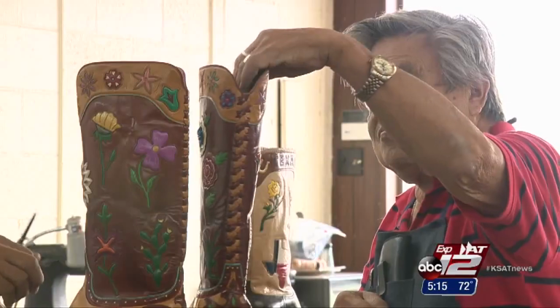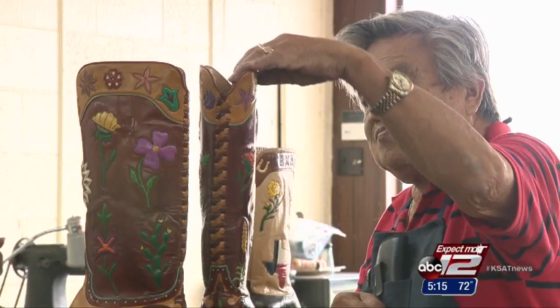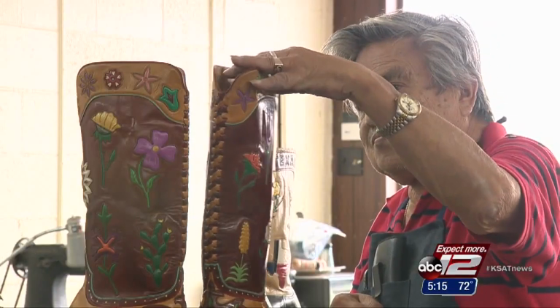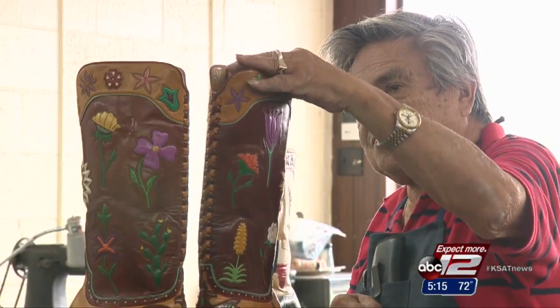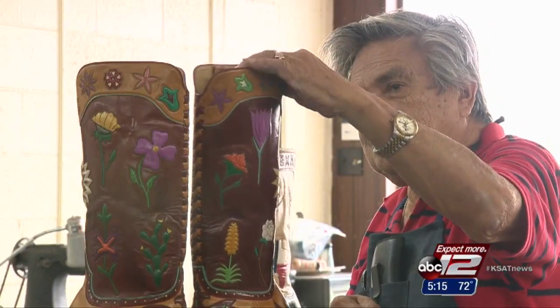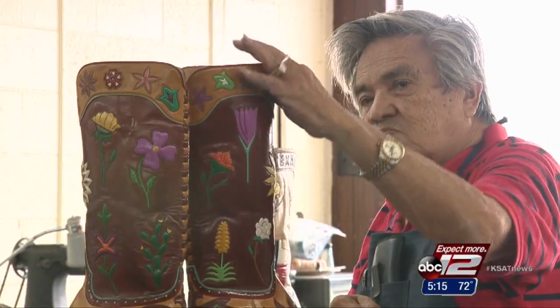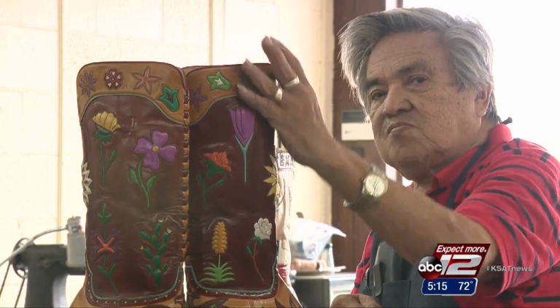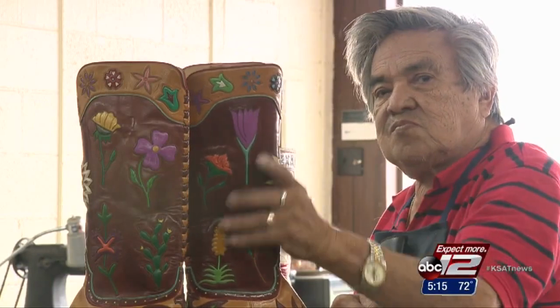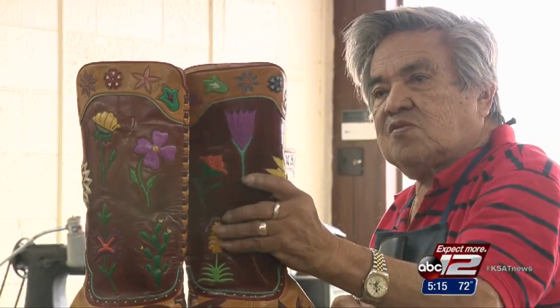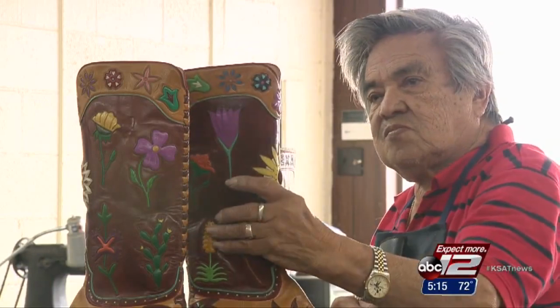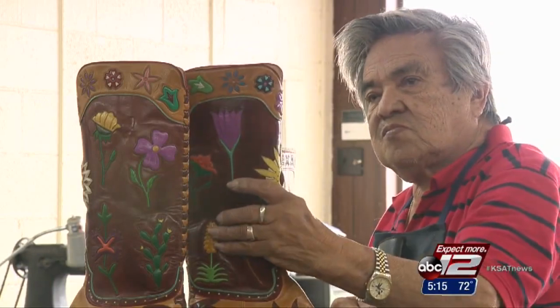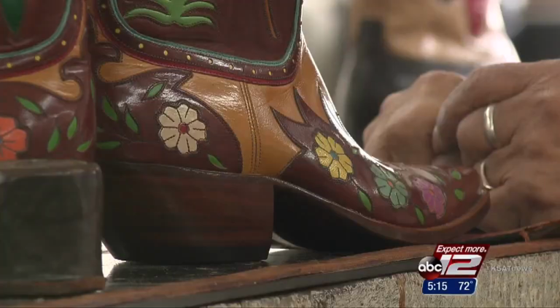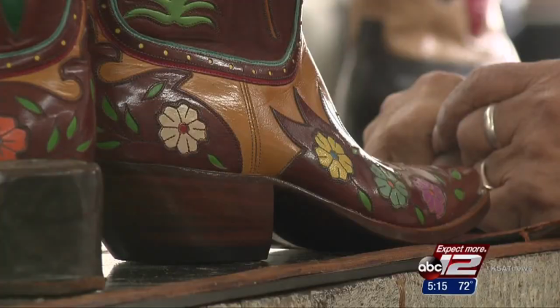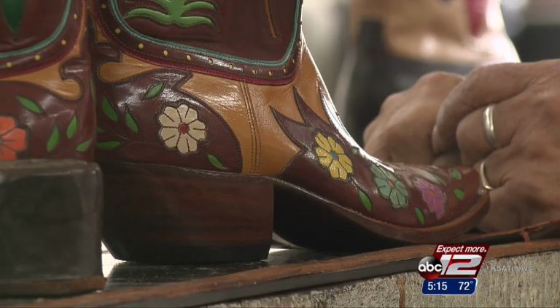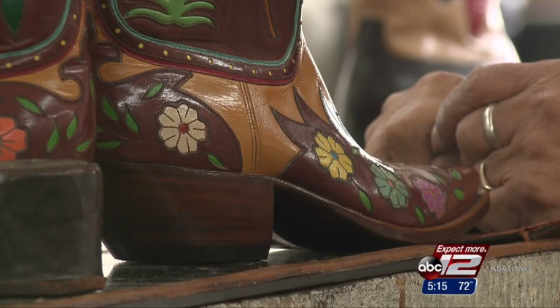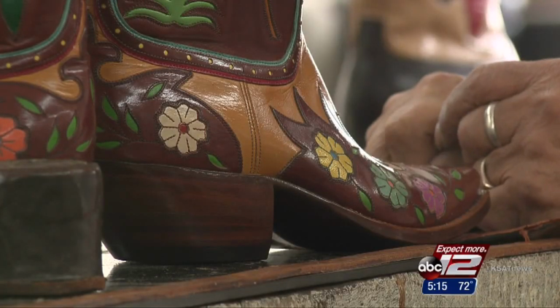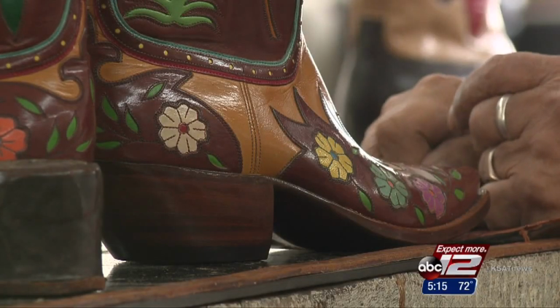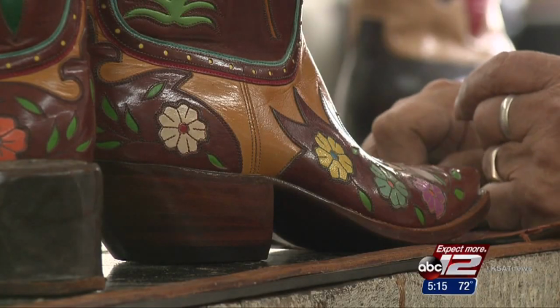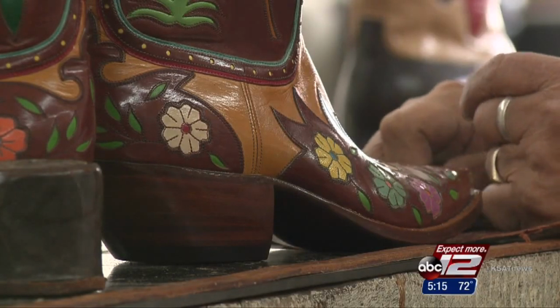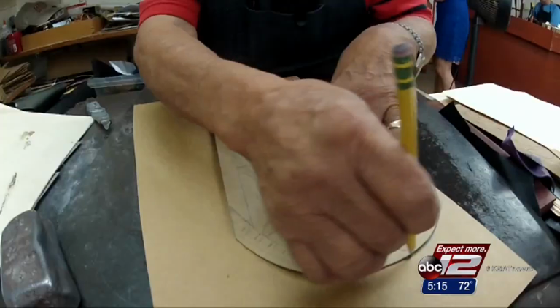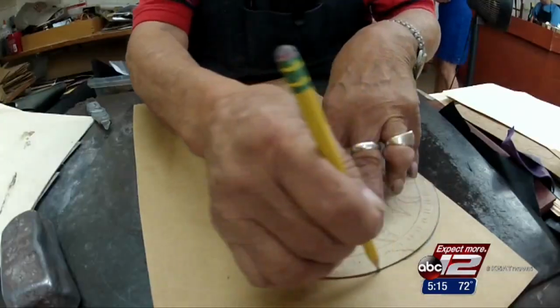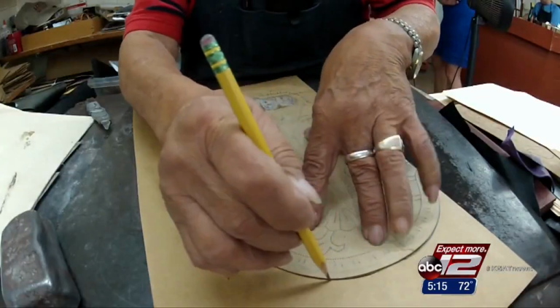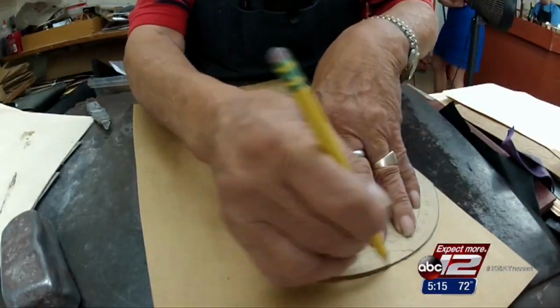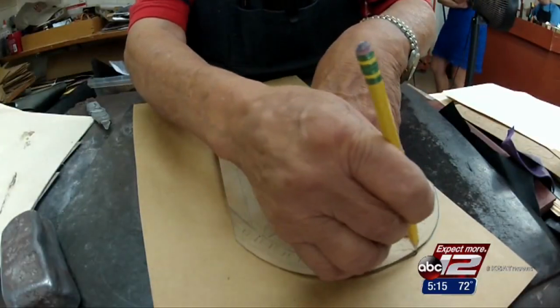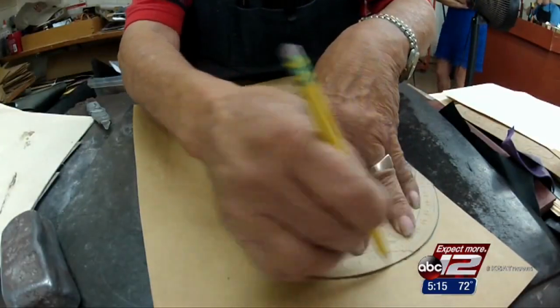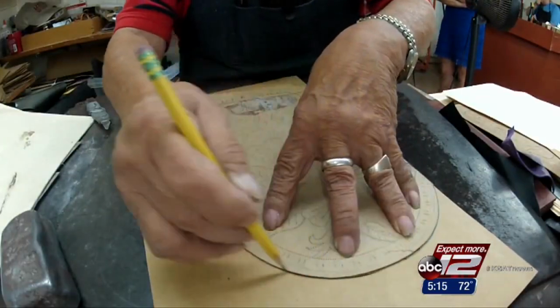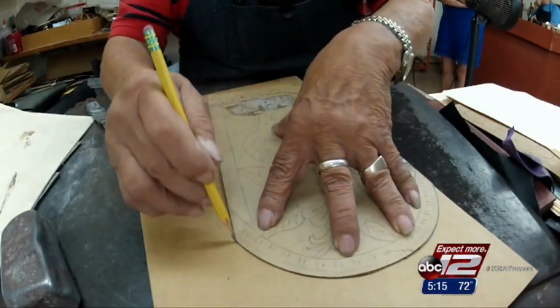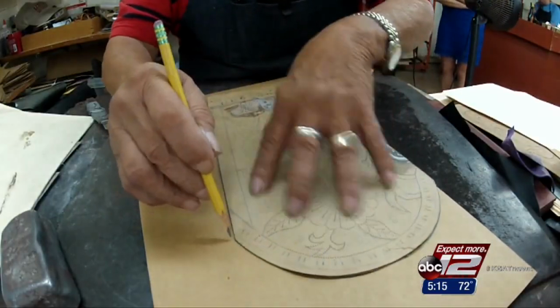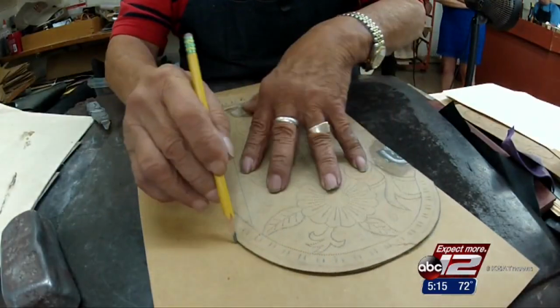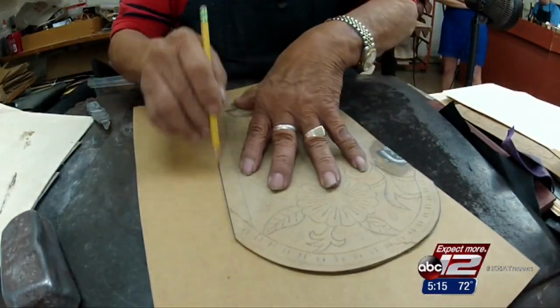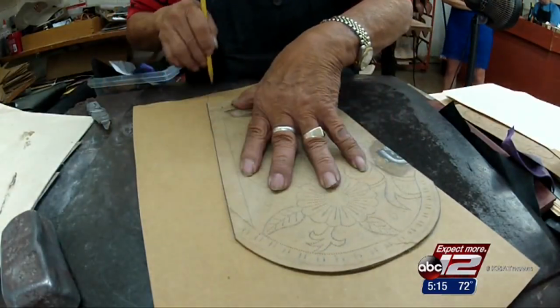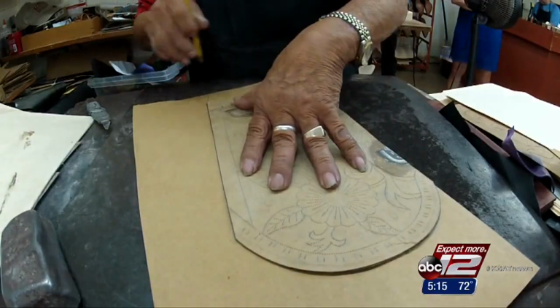Ruben is going on 50 years at Little's, and every boot starts with him. He hand-draws each design and cuts the materials.